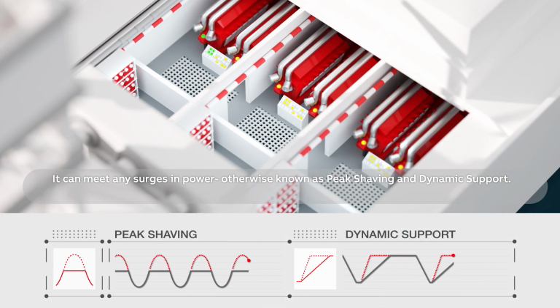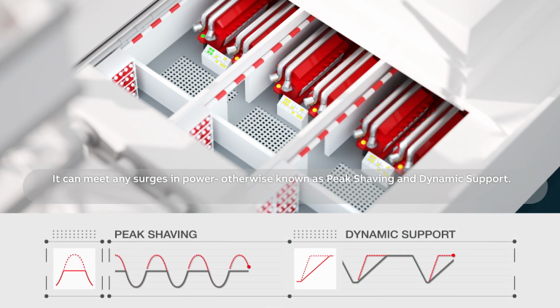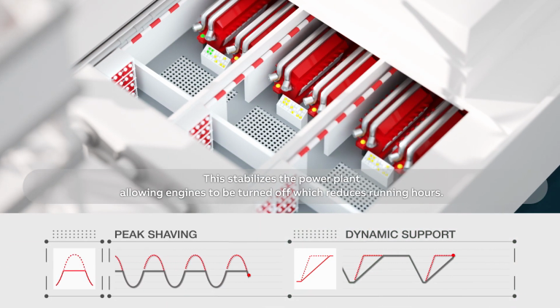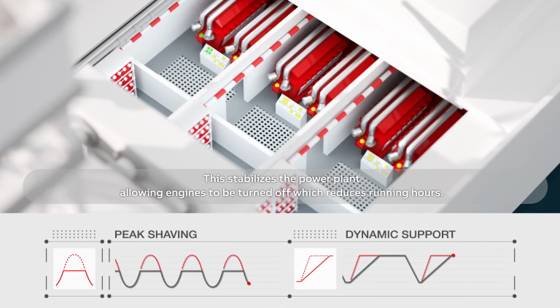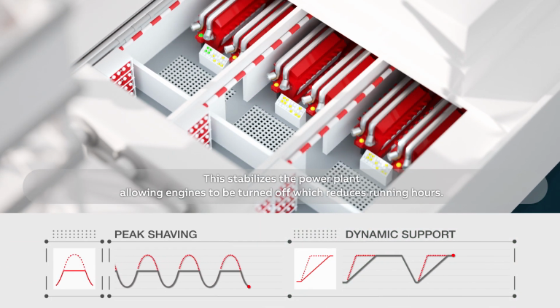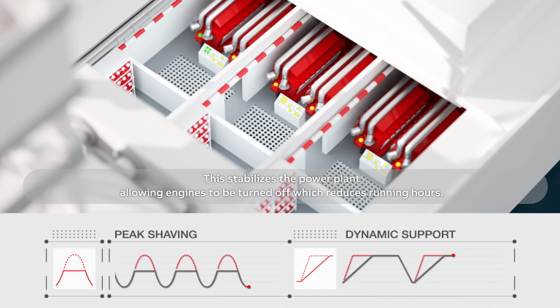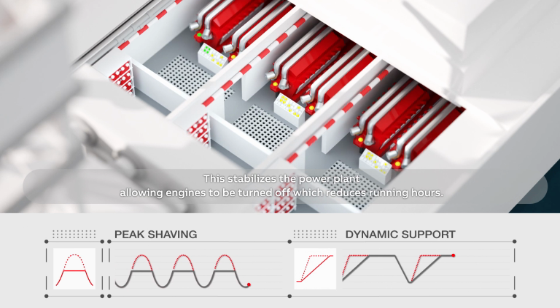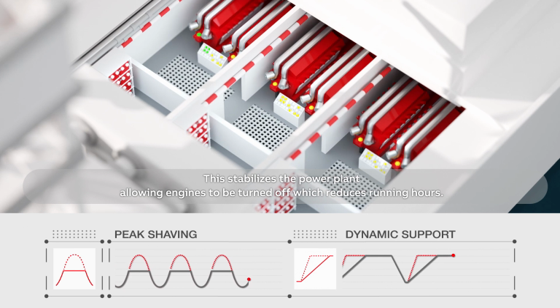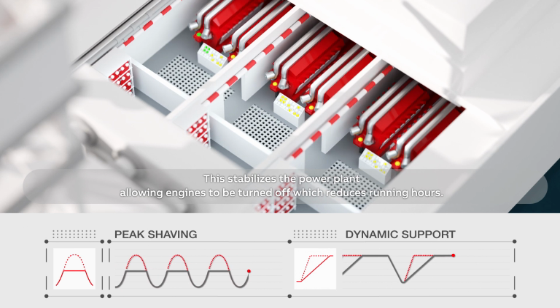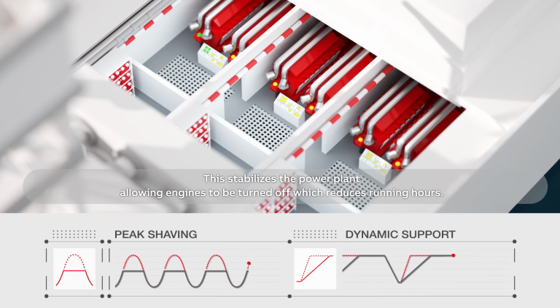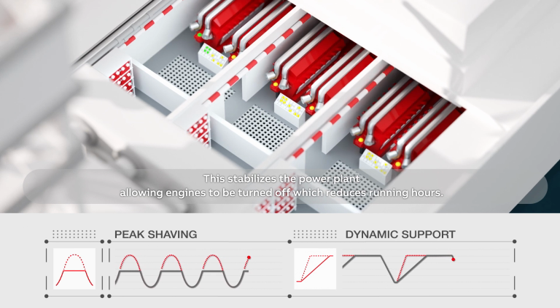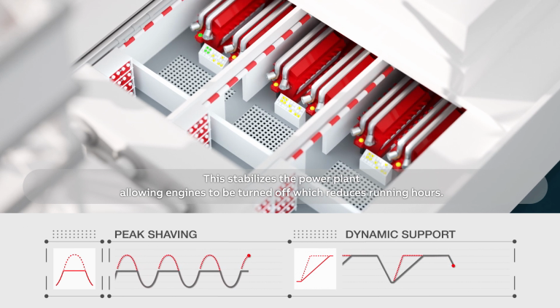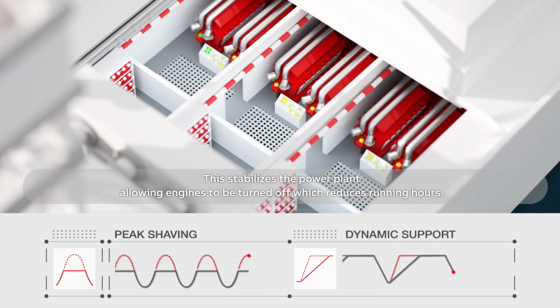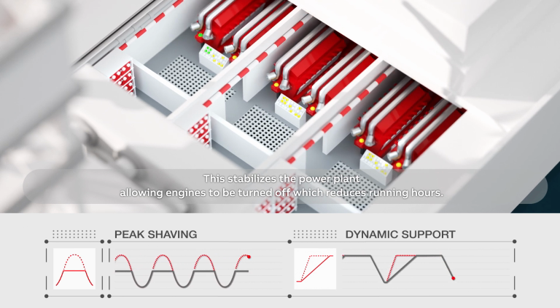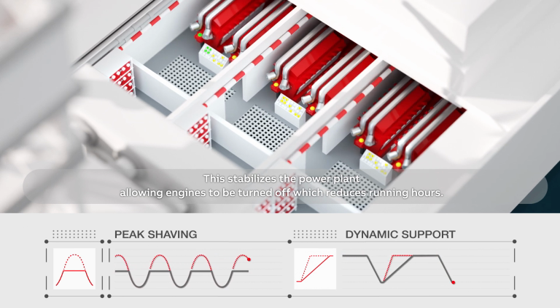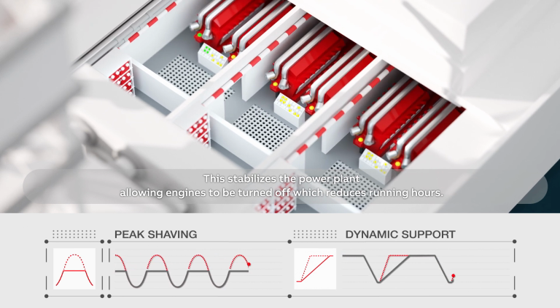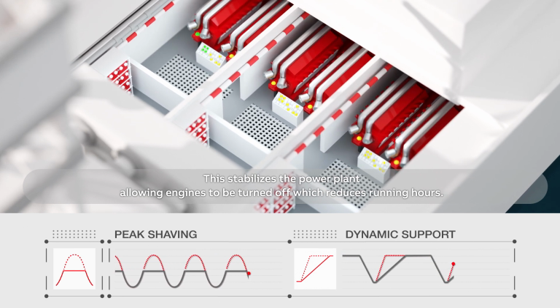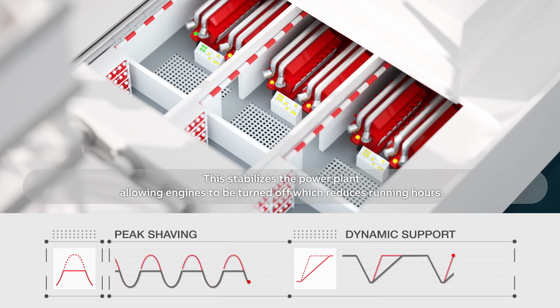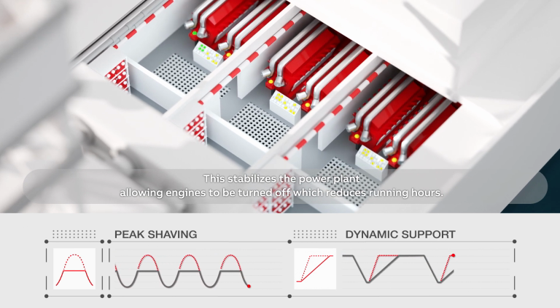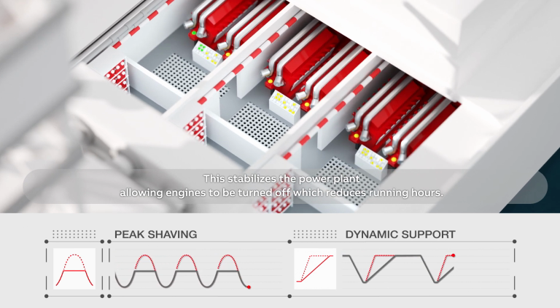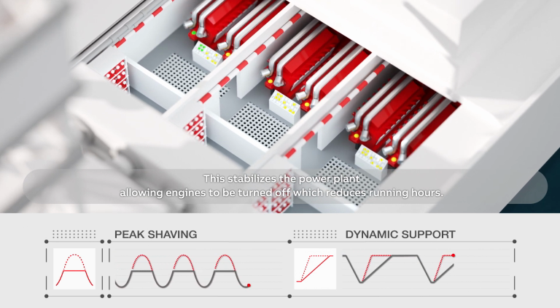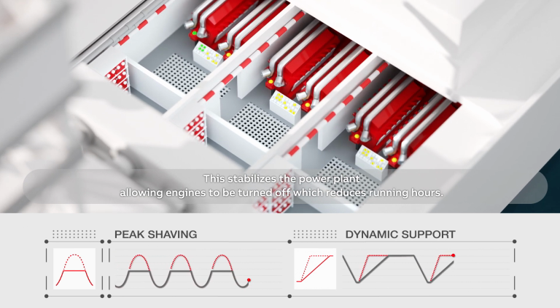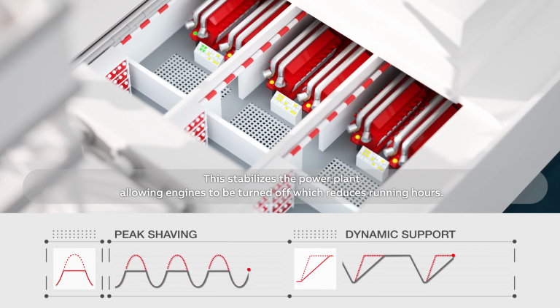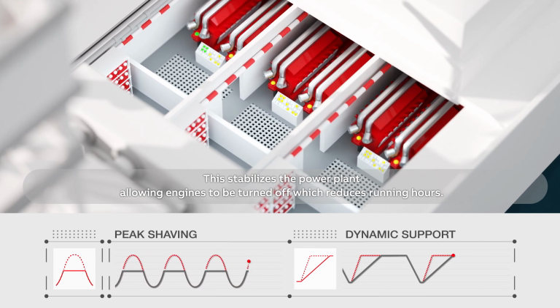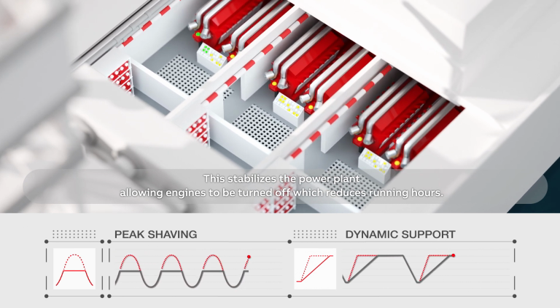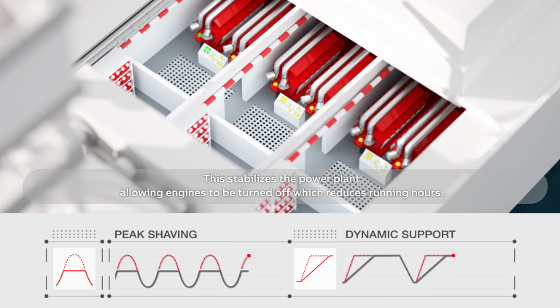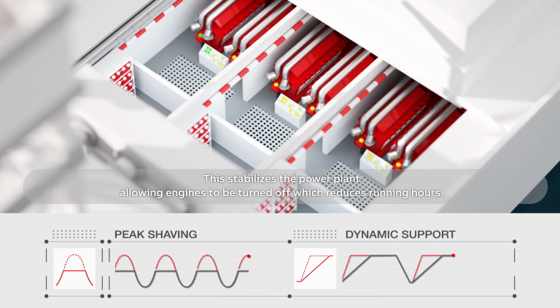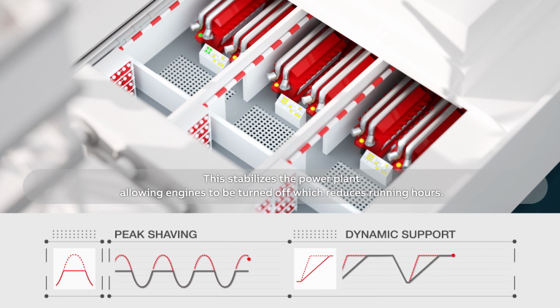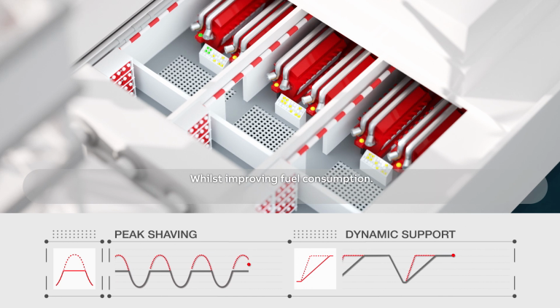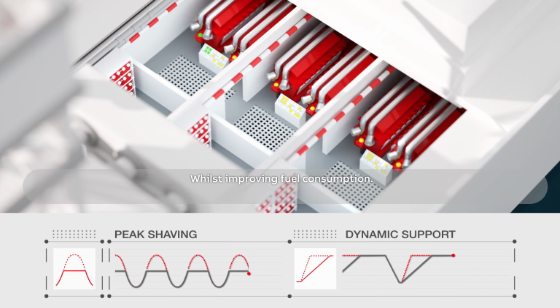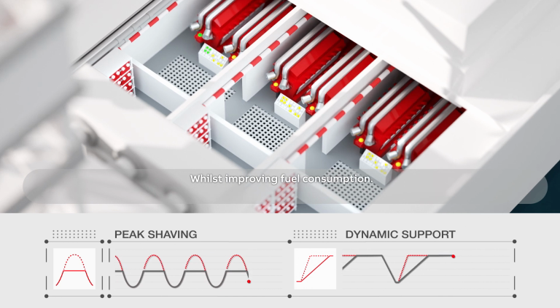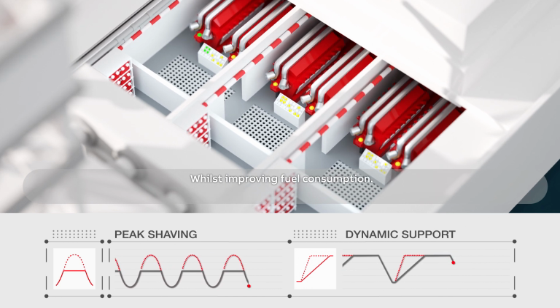This stabilises the power plant, allowing engines to be turned off, which reduces running hours whilst improving fuel consumption.